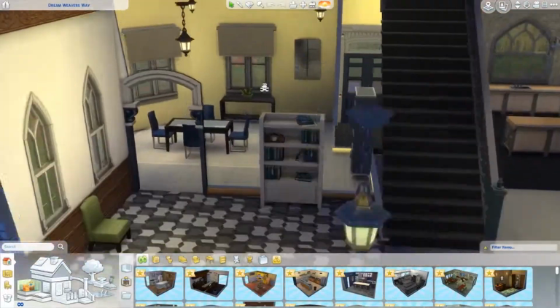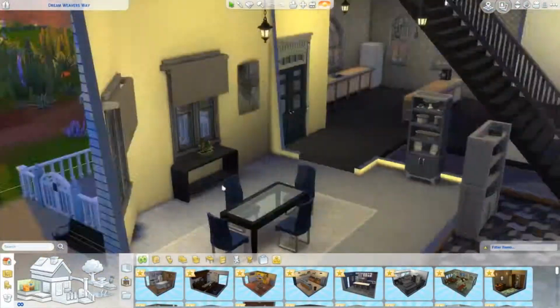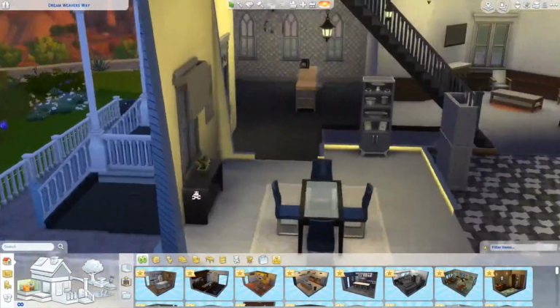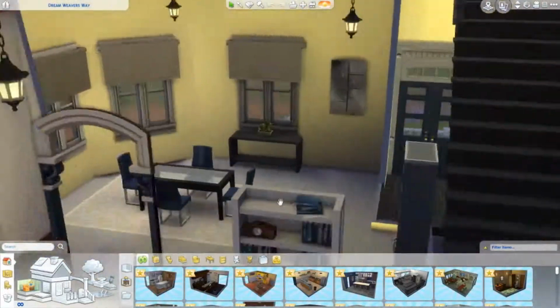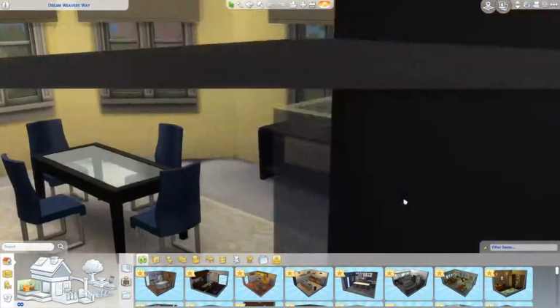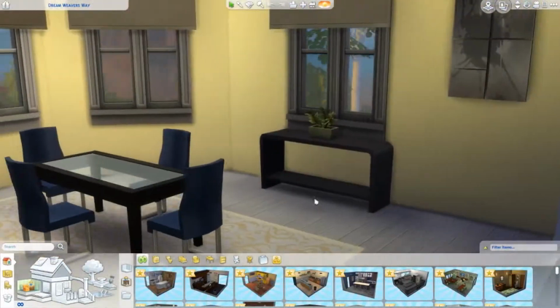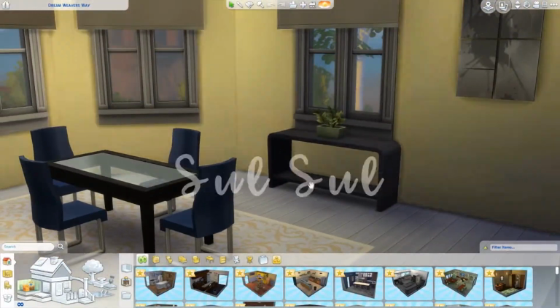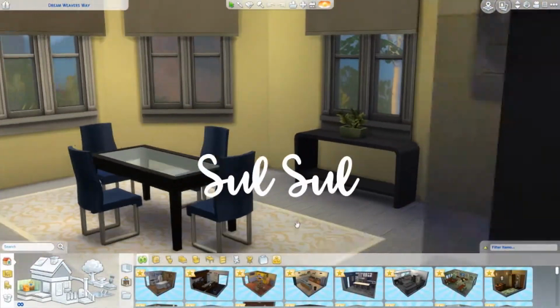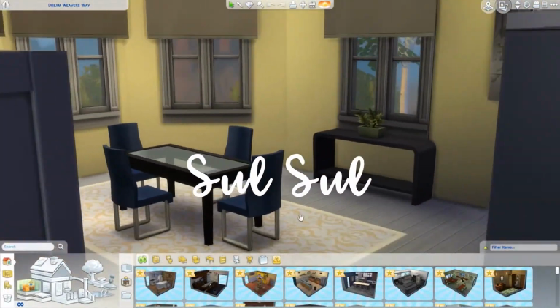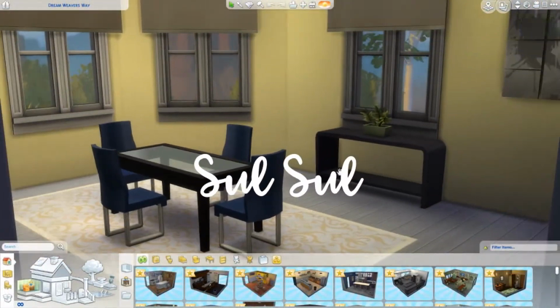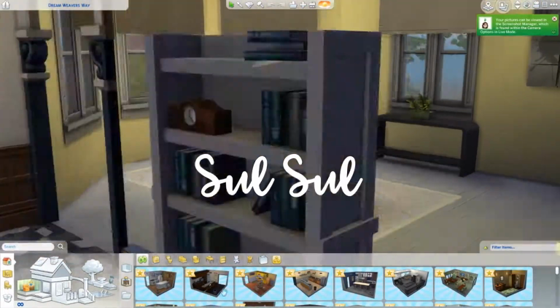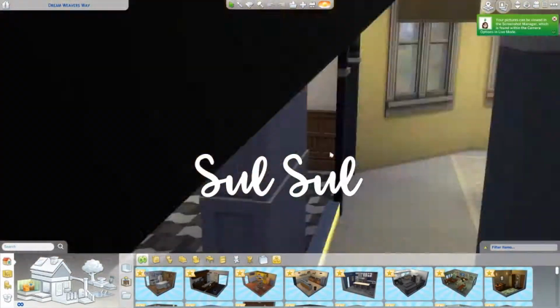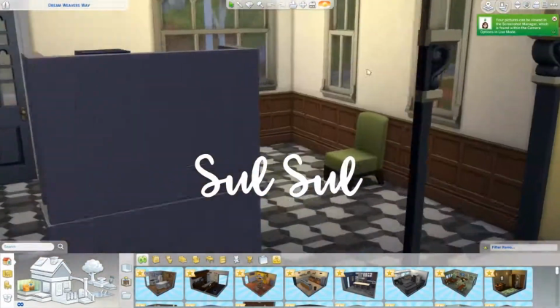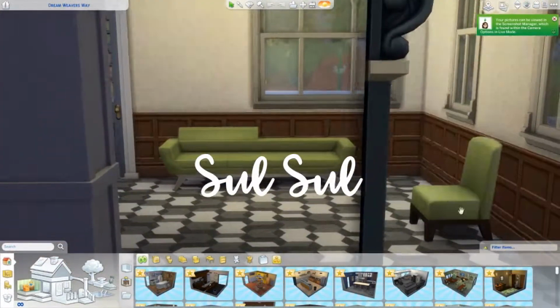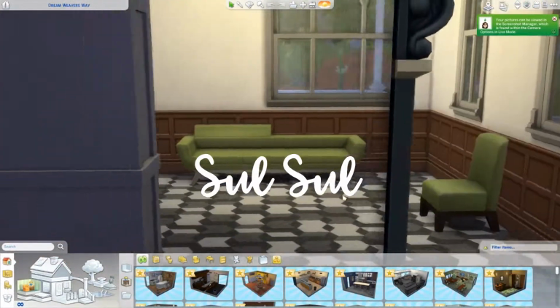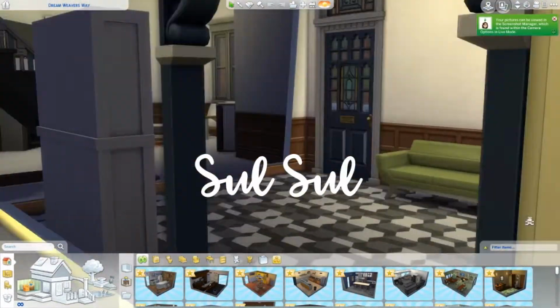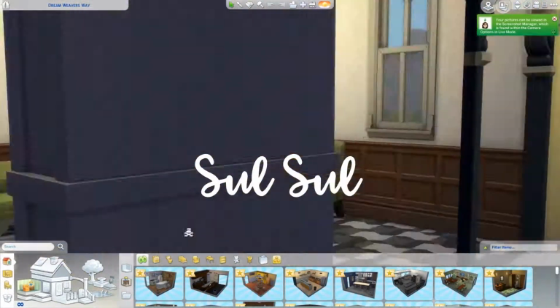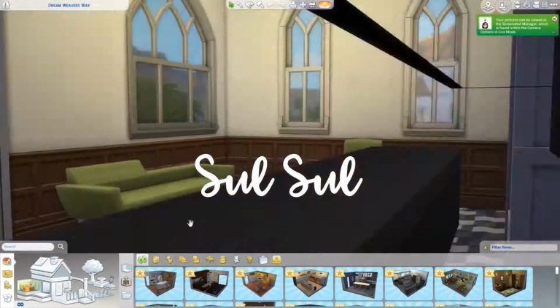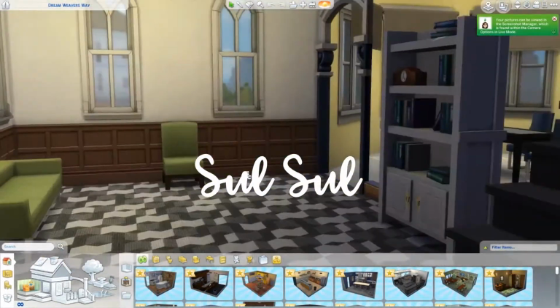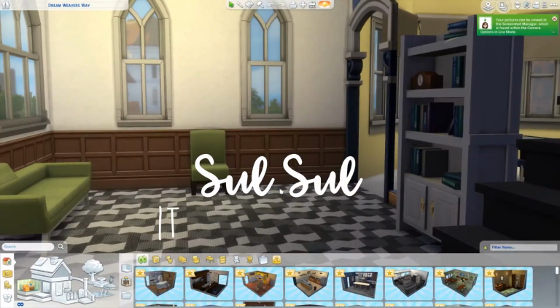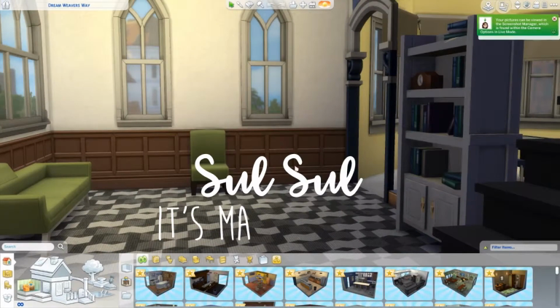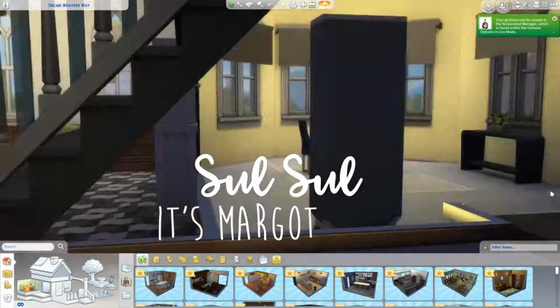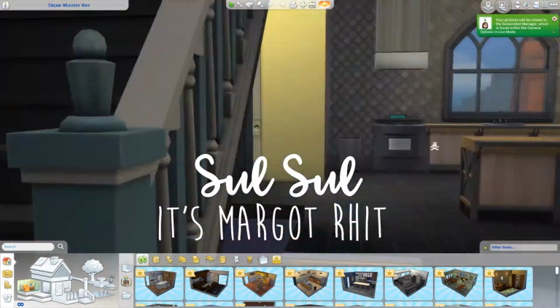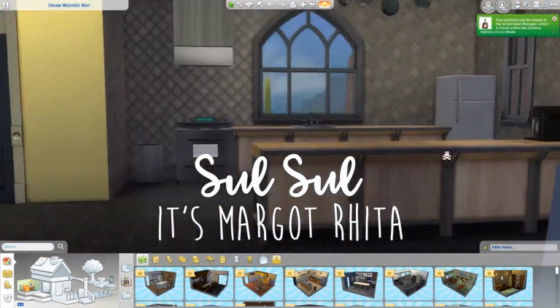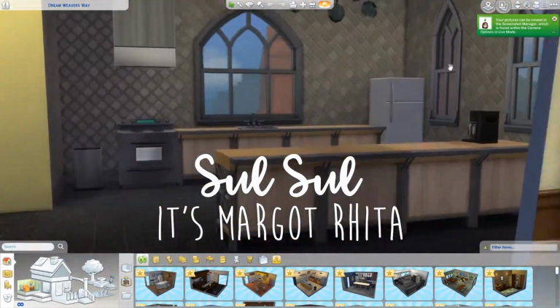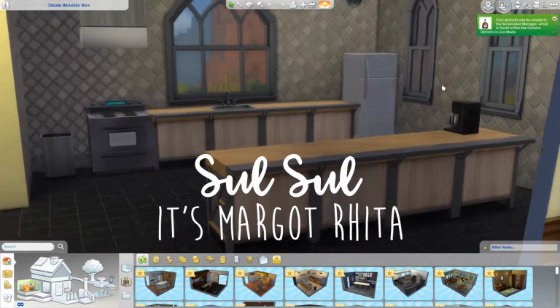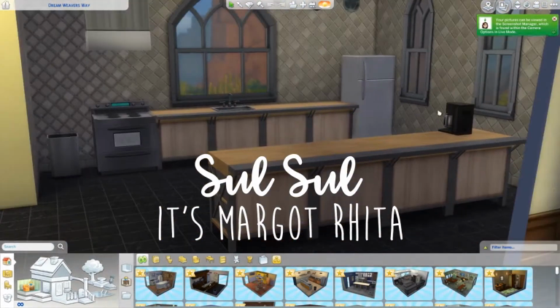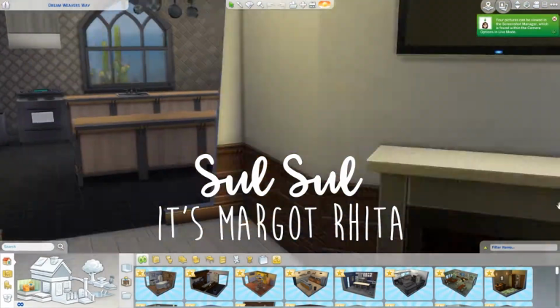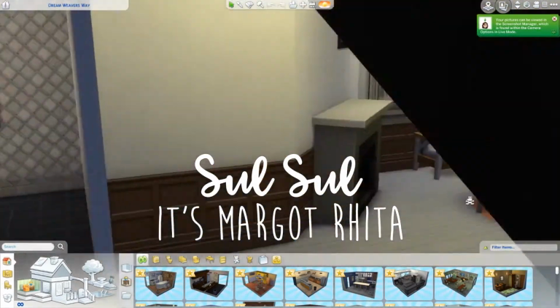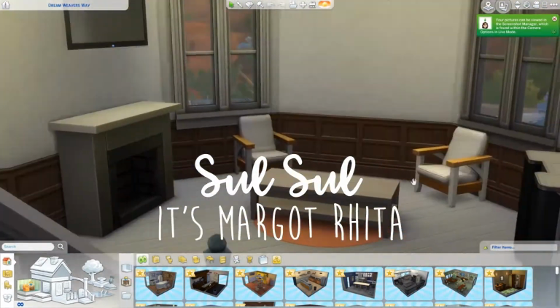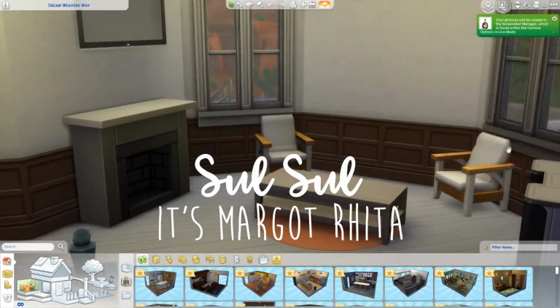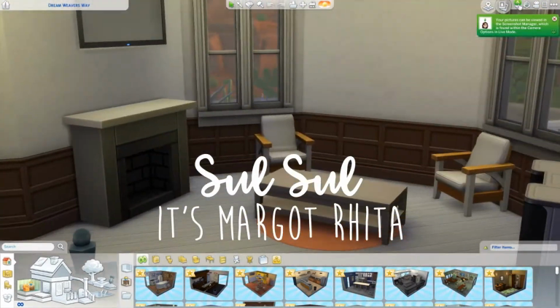Hey guys, it's me, Margo. I'm back with another Strangerville remodel. This is part nine, the Dreamweaver's Way lot.